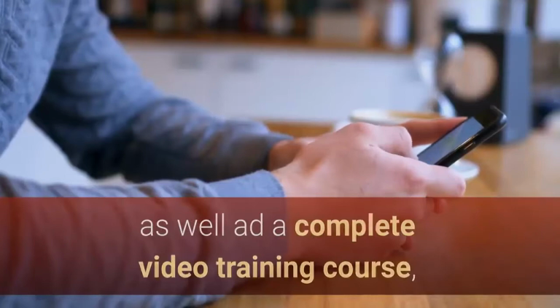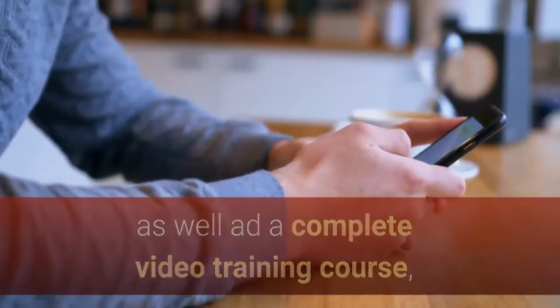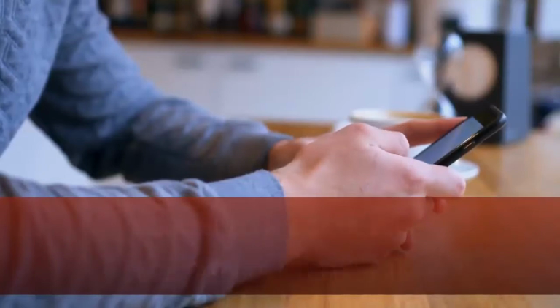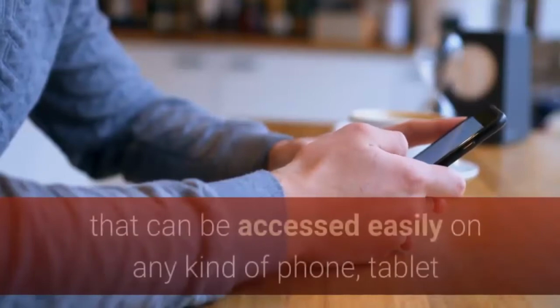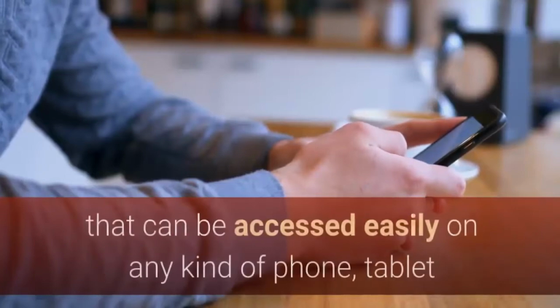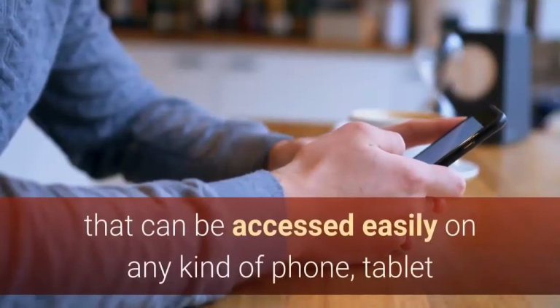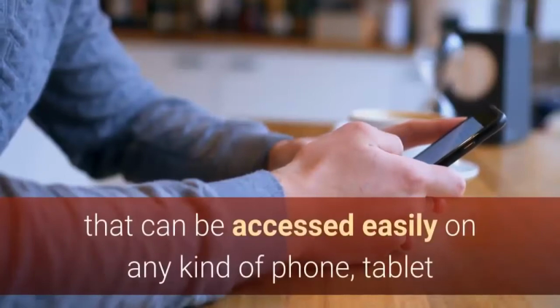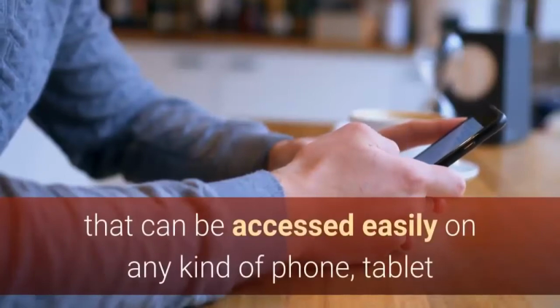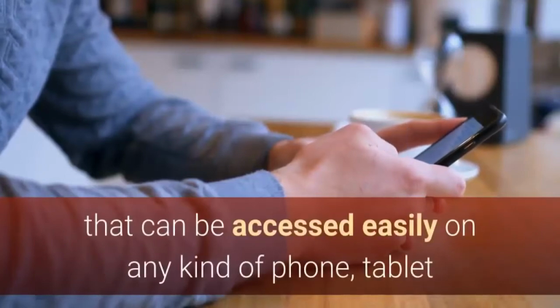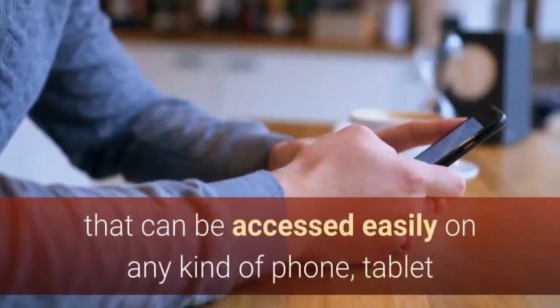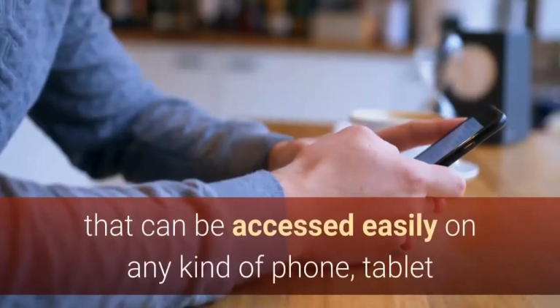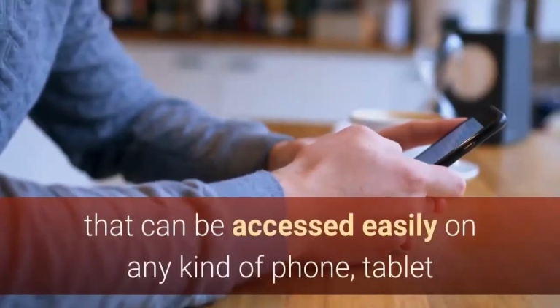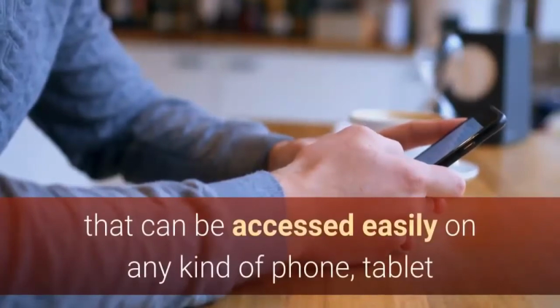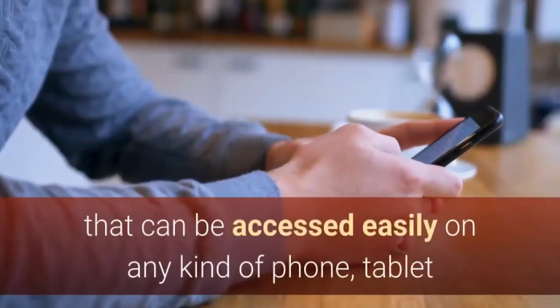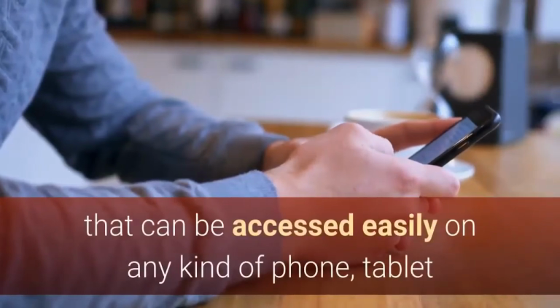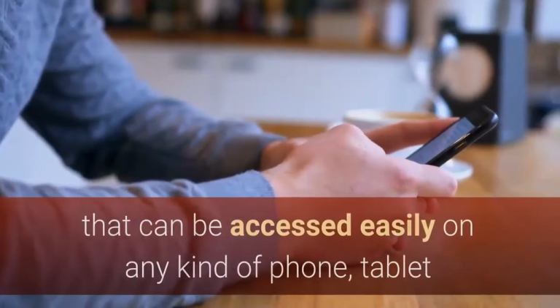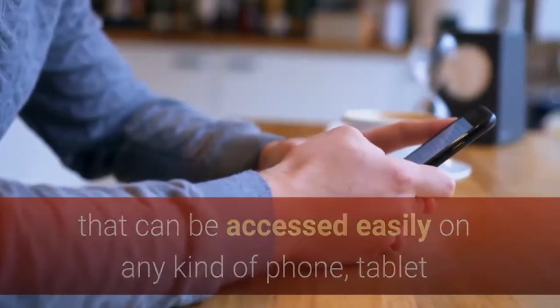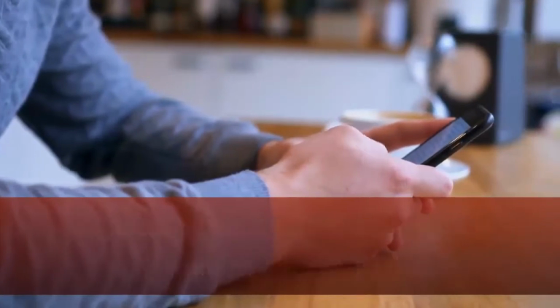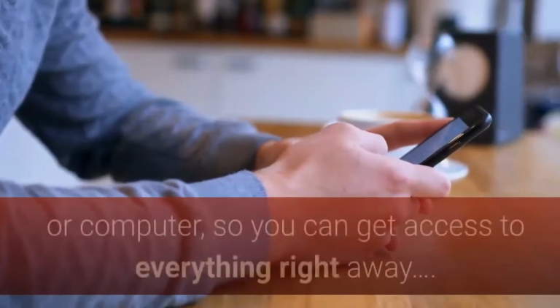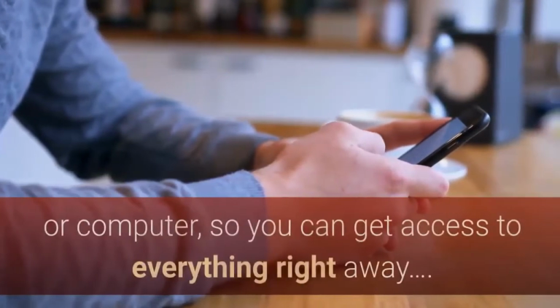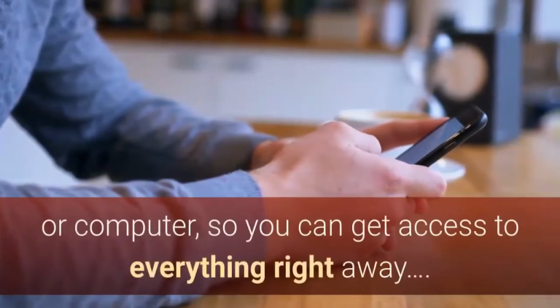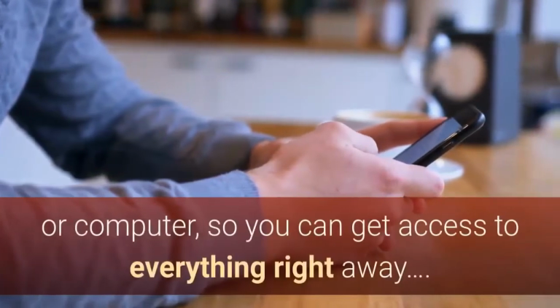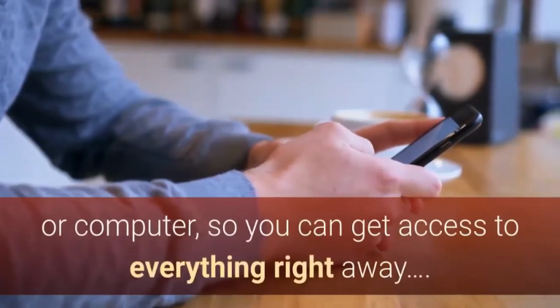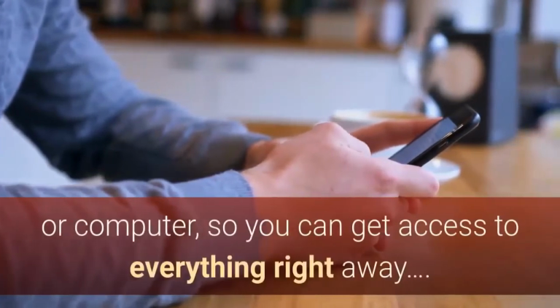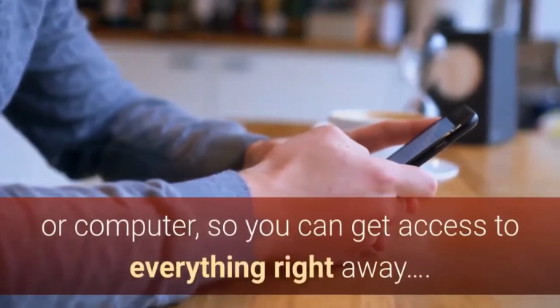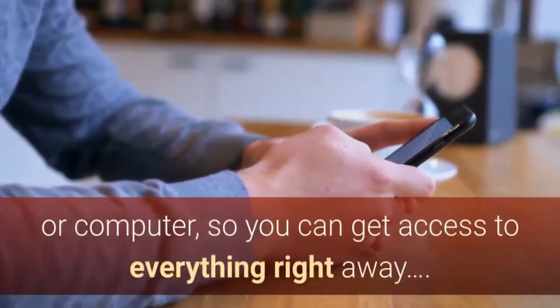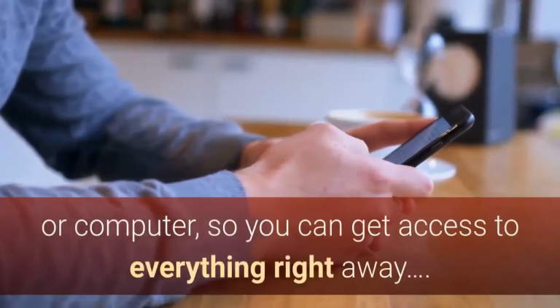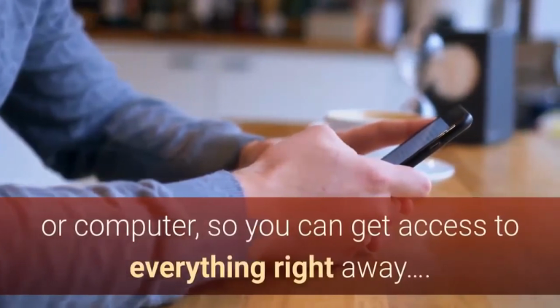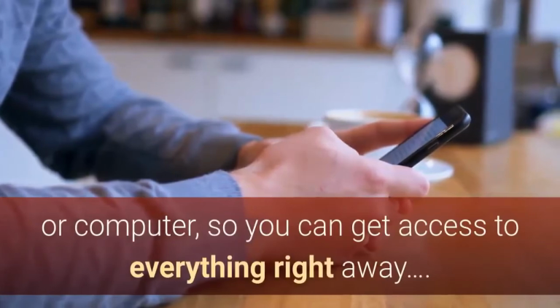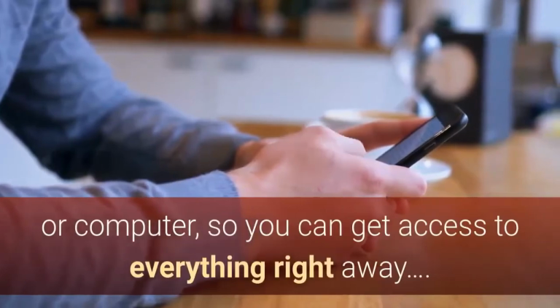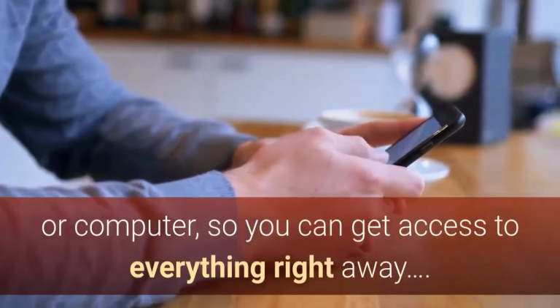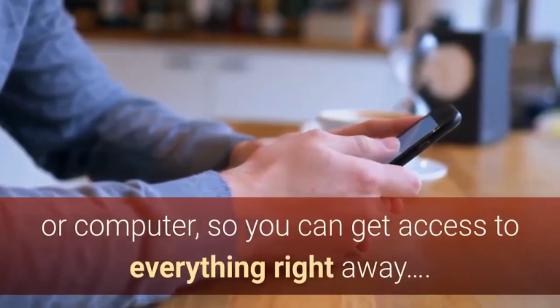The Obsession Method system includes an ebook version as well as a complete video training course that can be accessed easily on any kind of phone, tablet, or computer, so you can get access to everything right away.